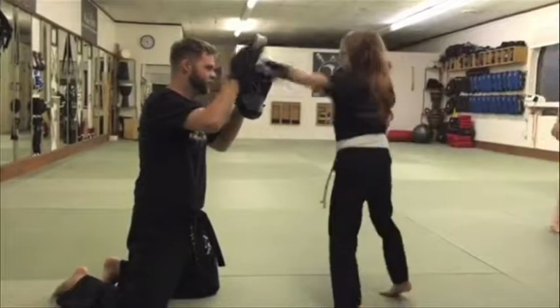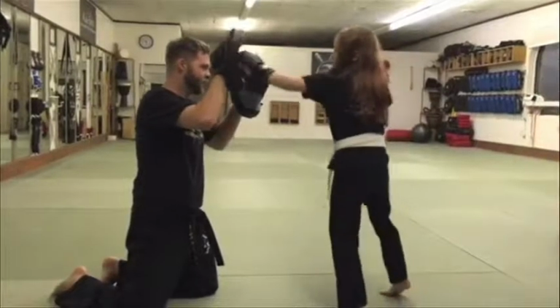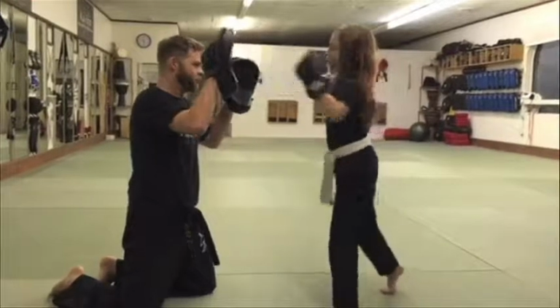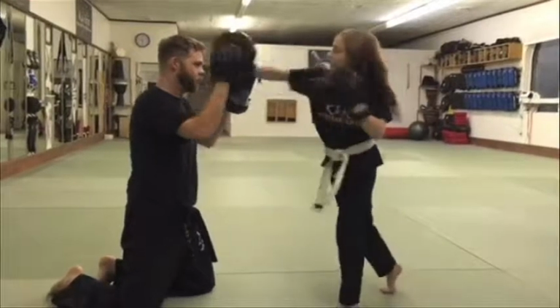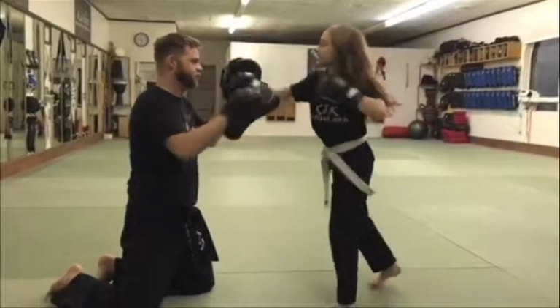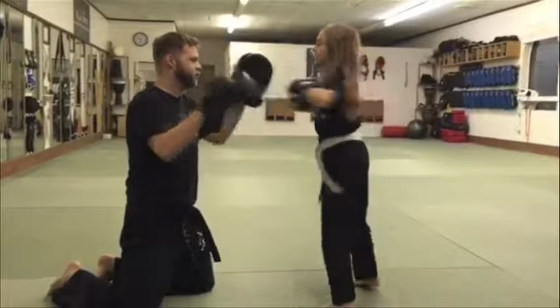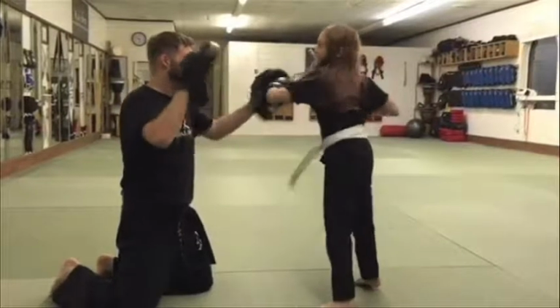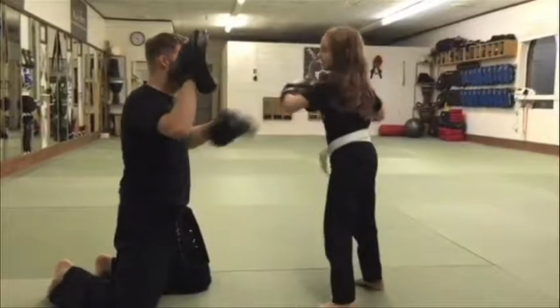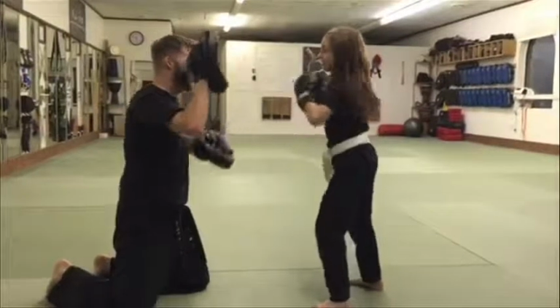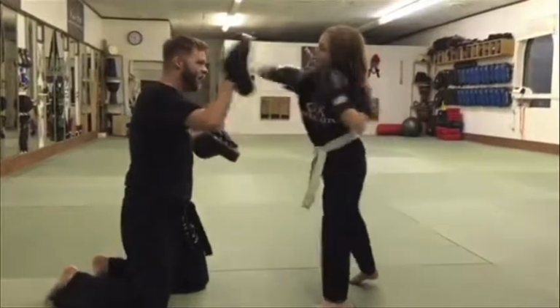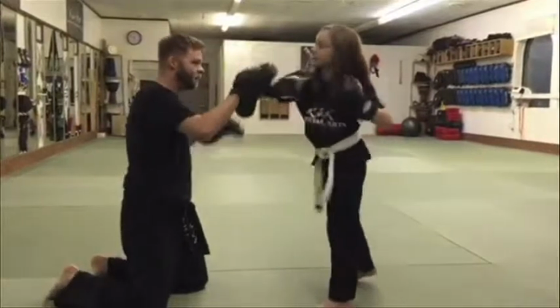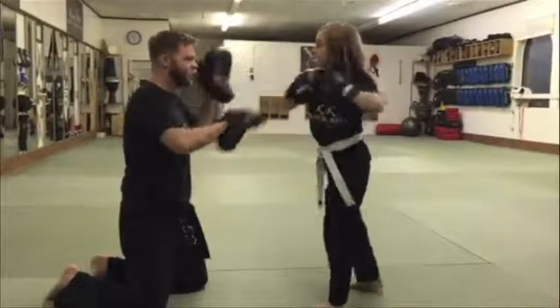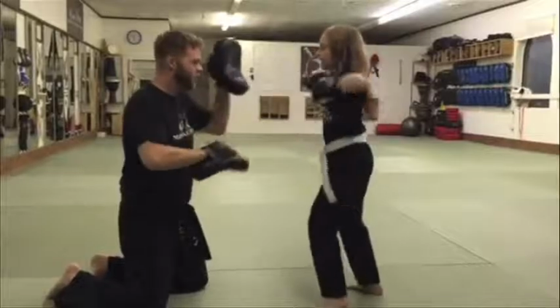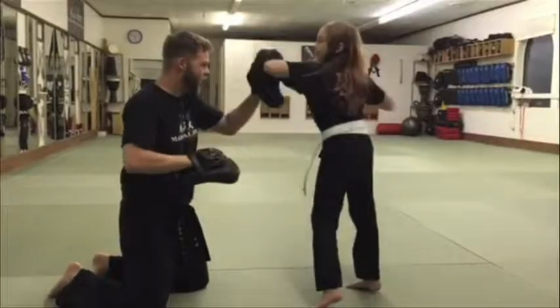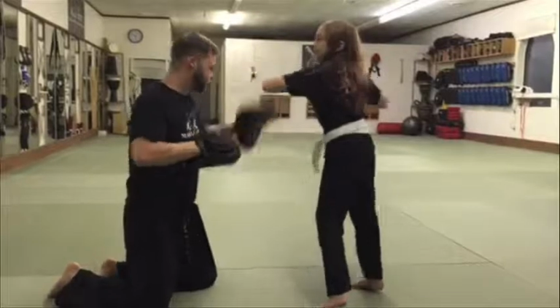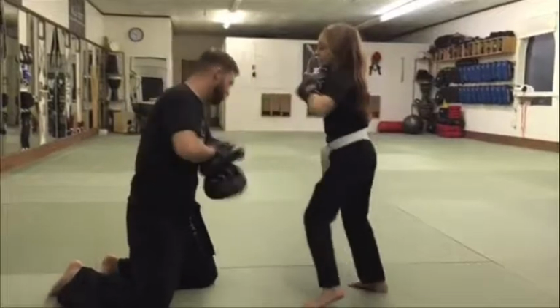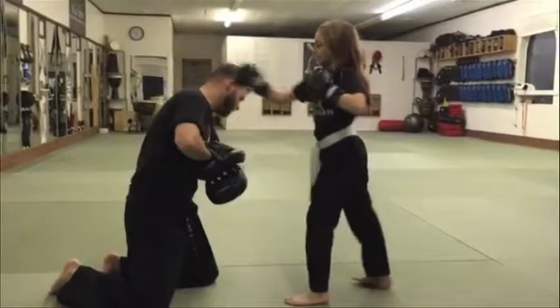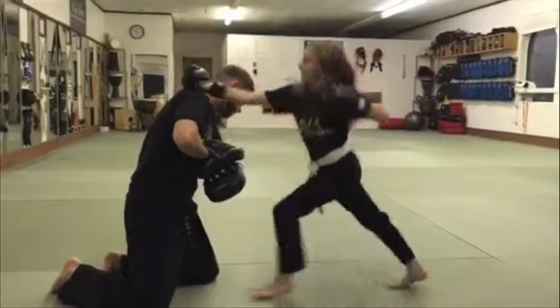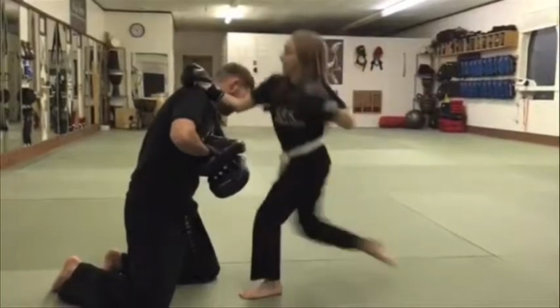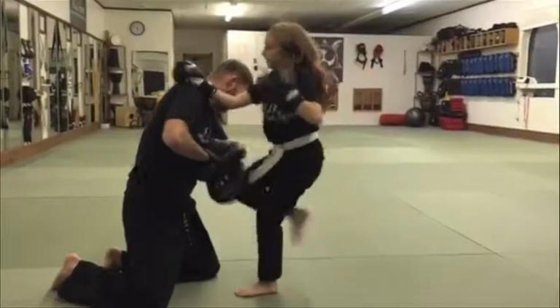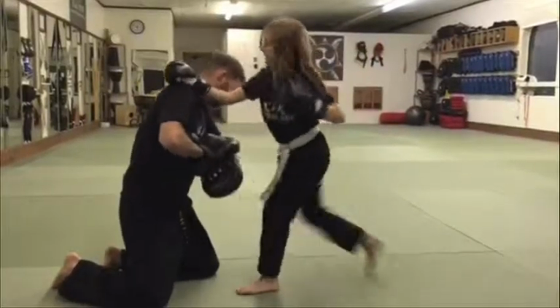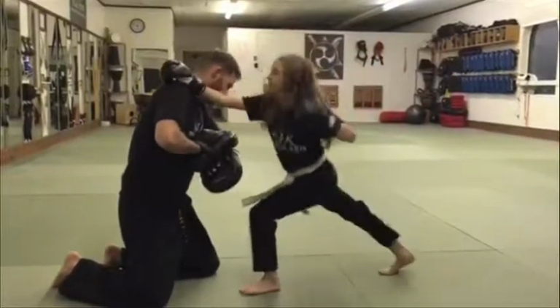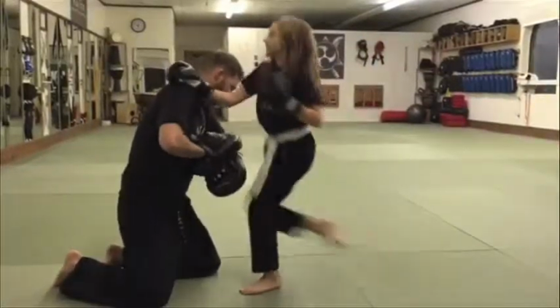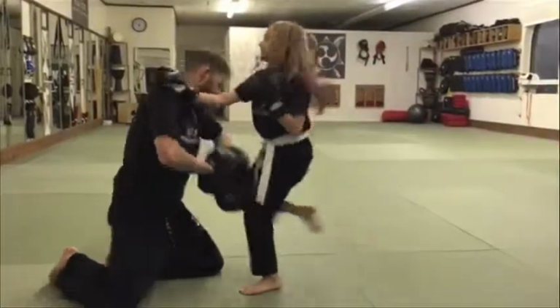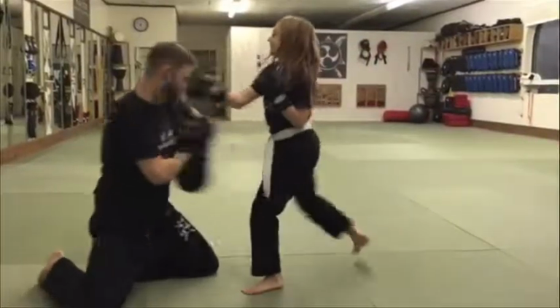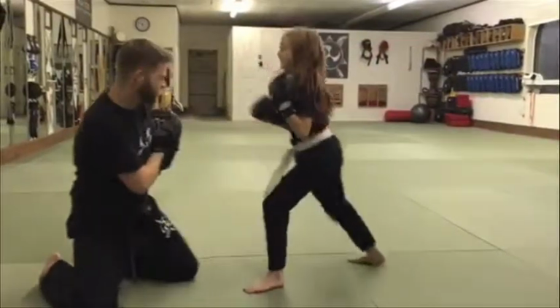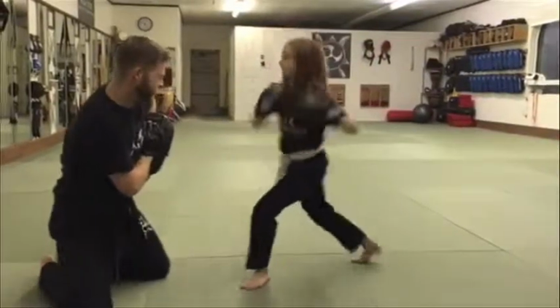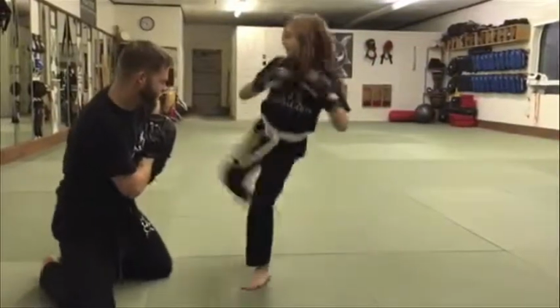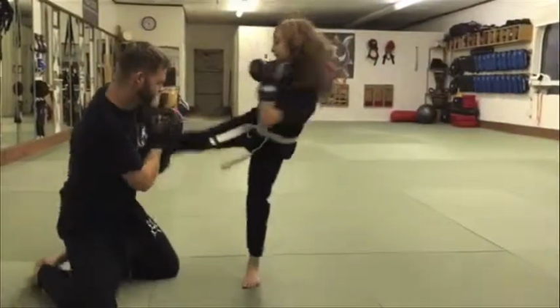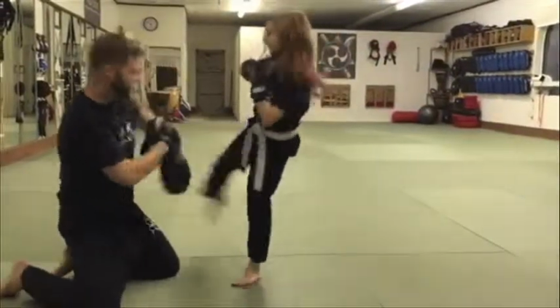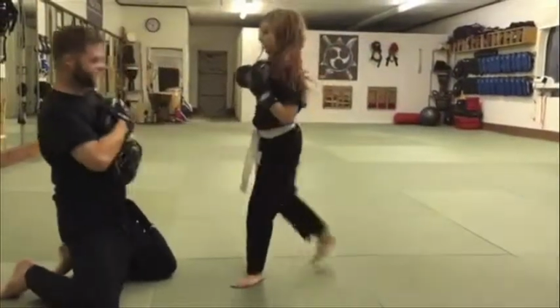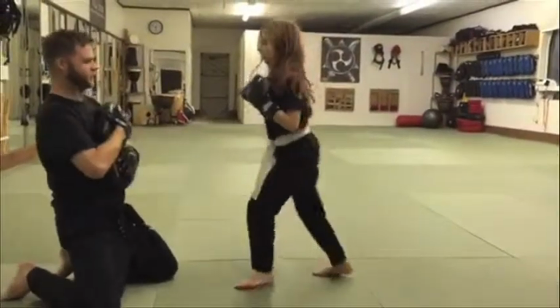Jab, cross, hook, elbow, elbow, two knees, hook, hook, round kick, side kick.